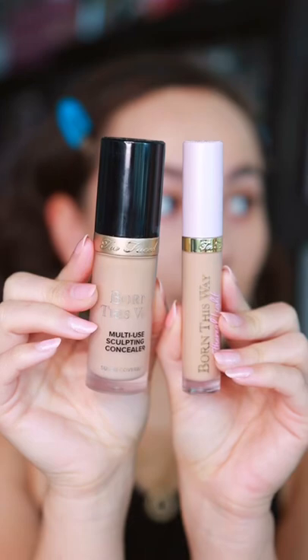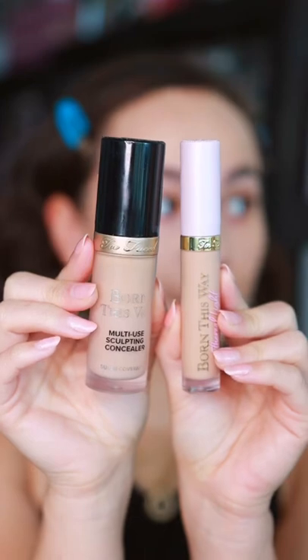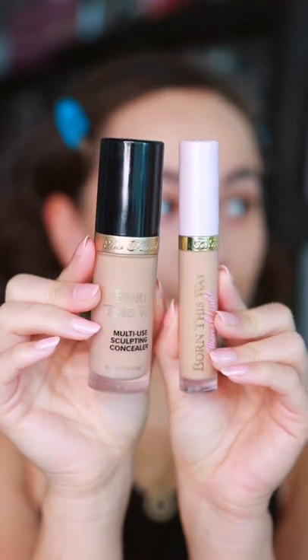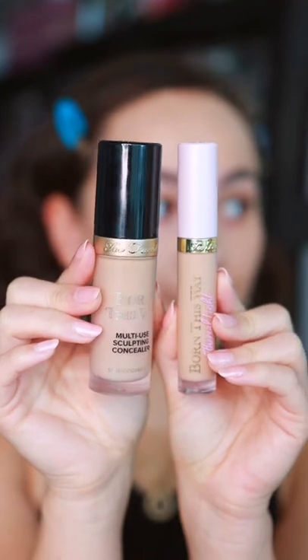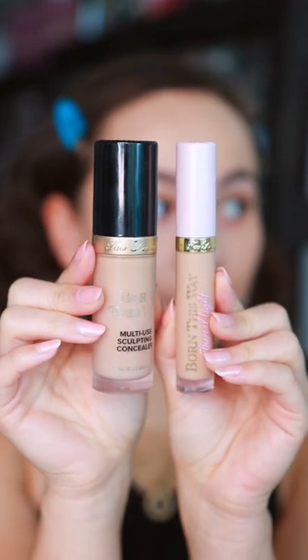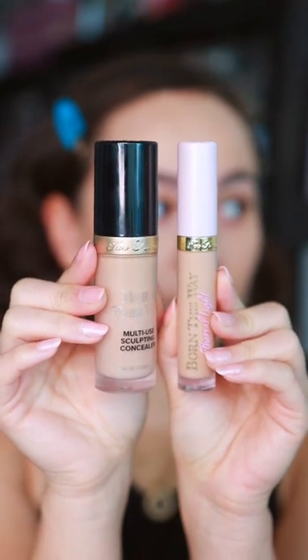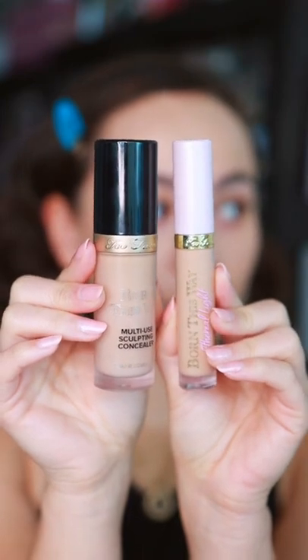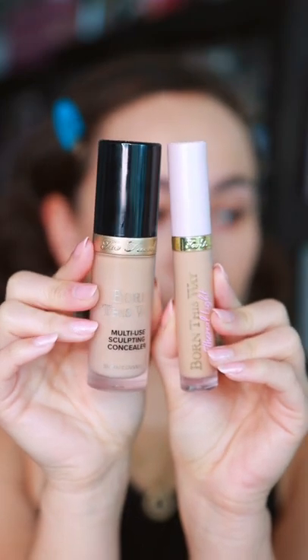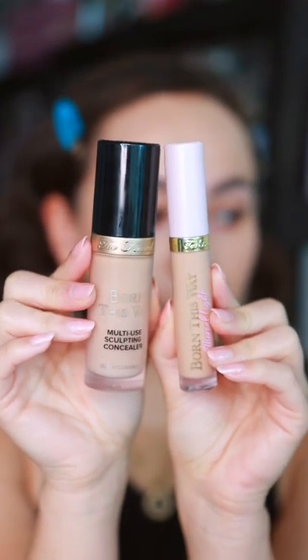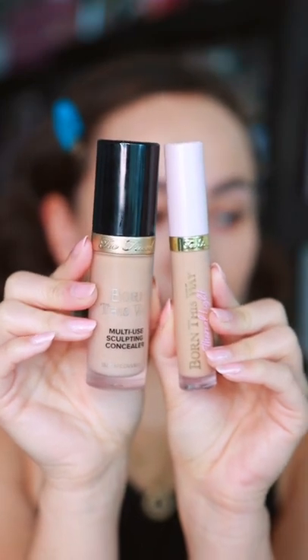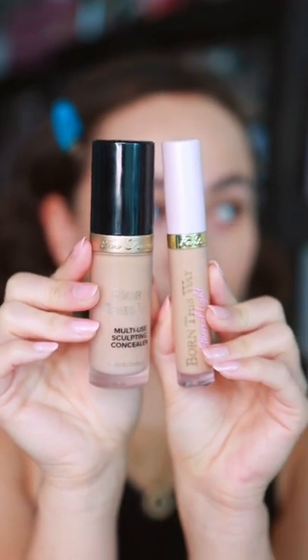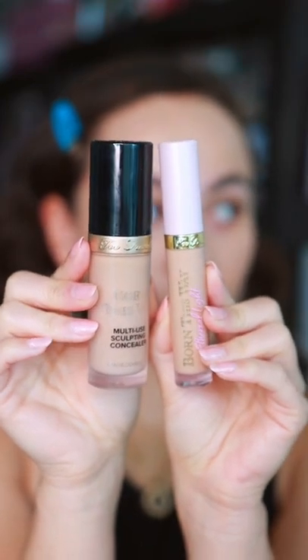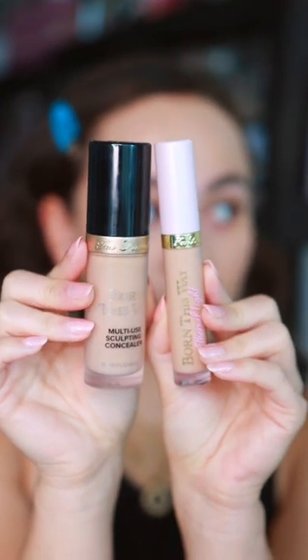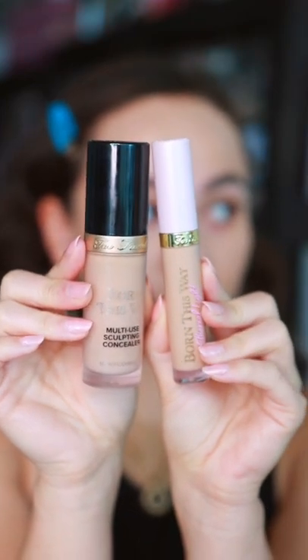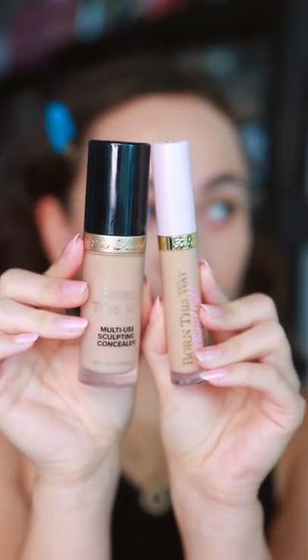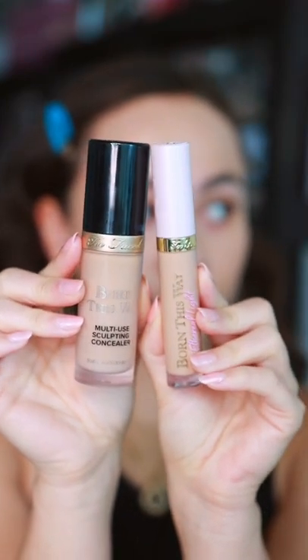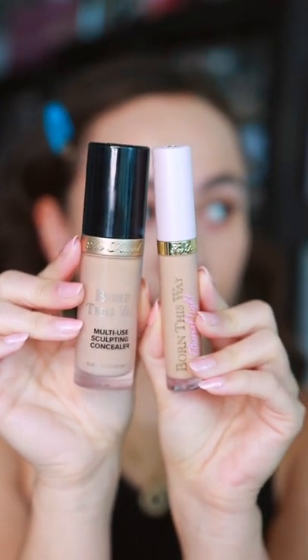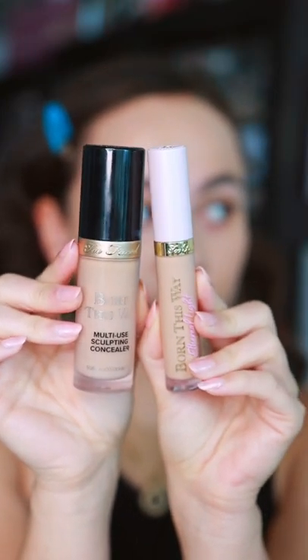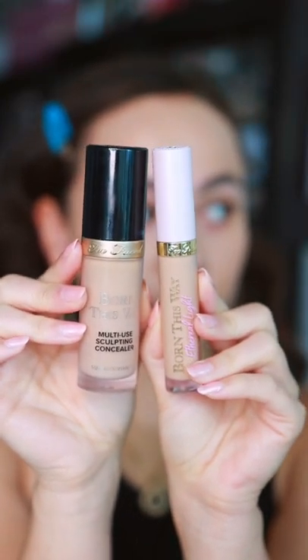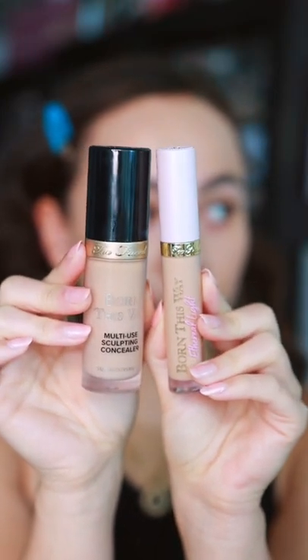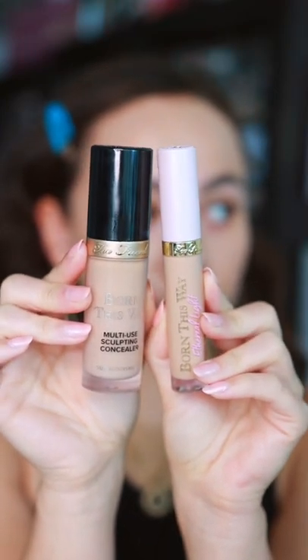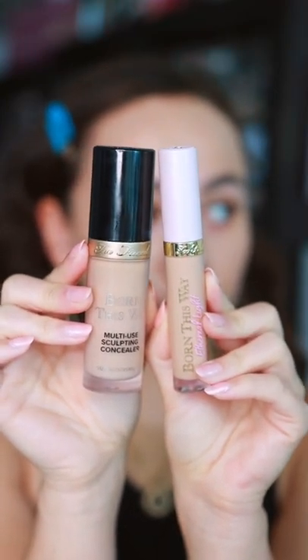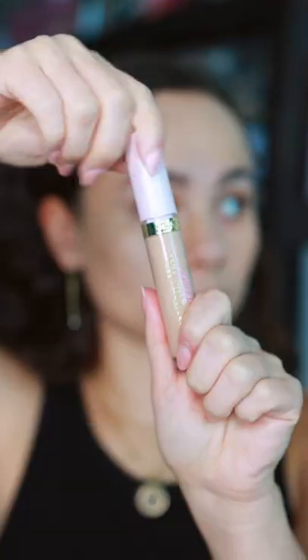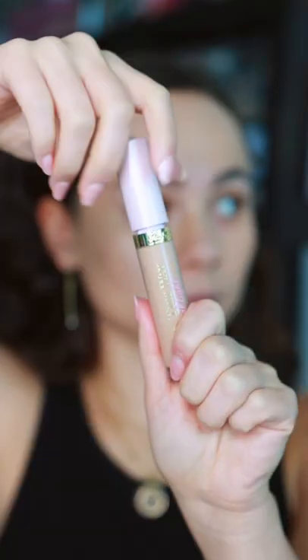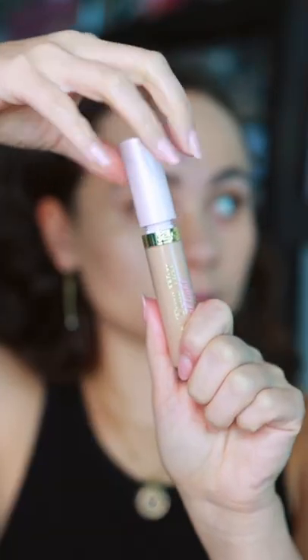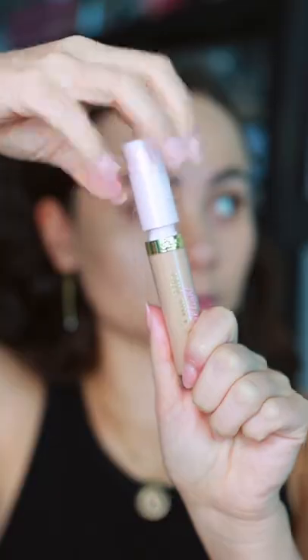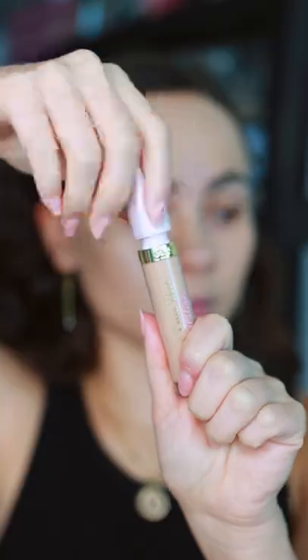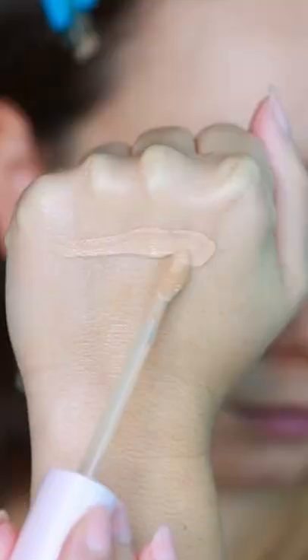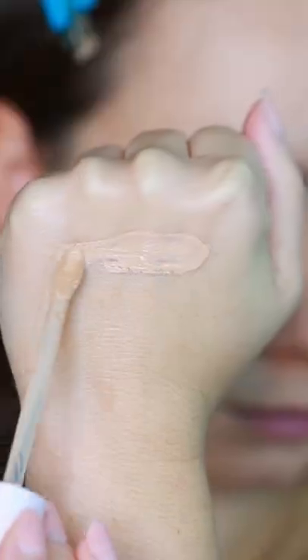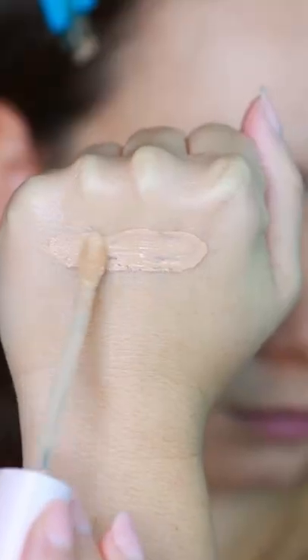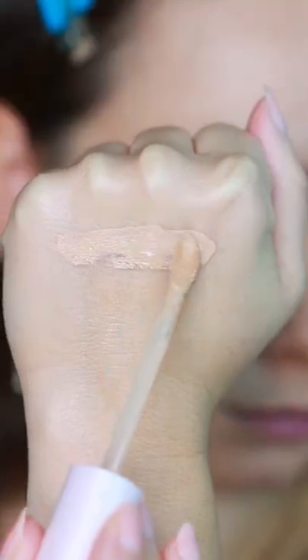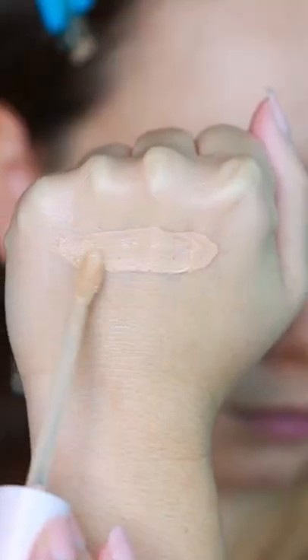DuFace just launched the Born This Way Ethereal Light Concealer. I'm excited to test it out because I love the original.